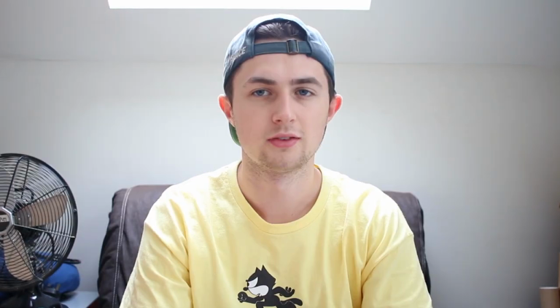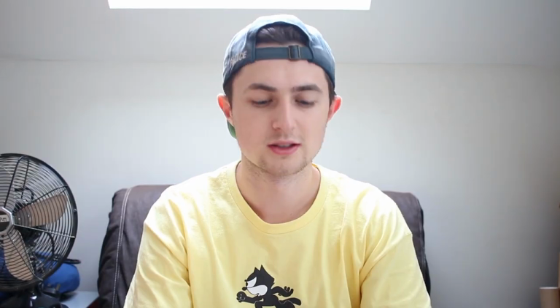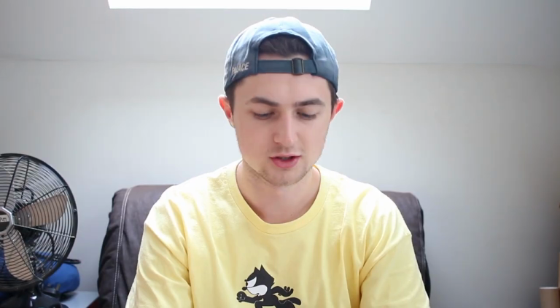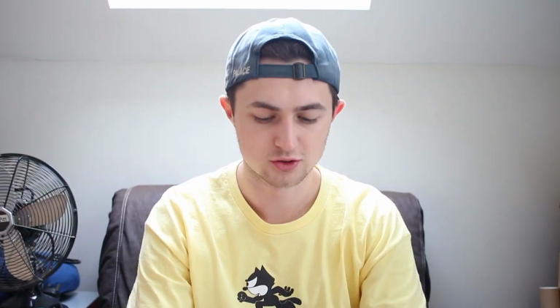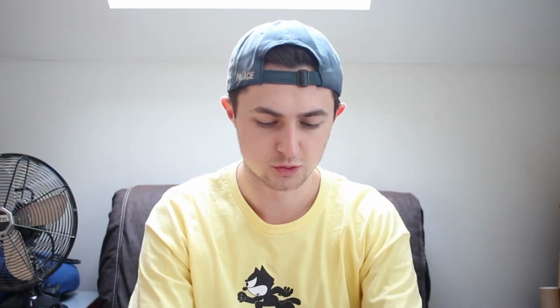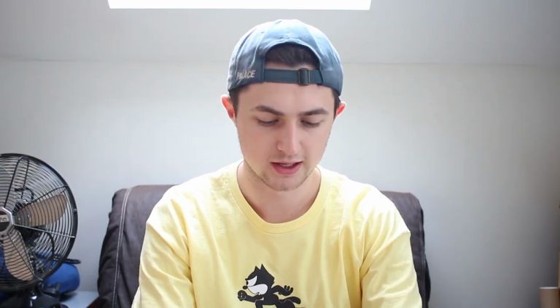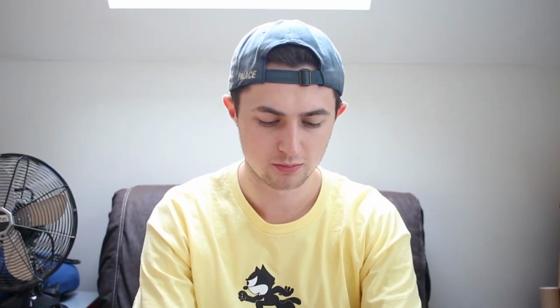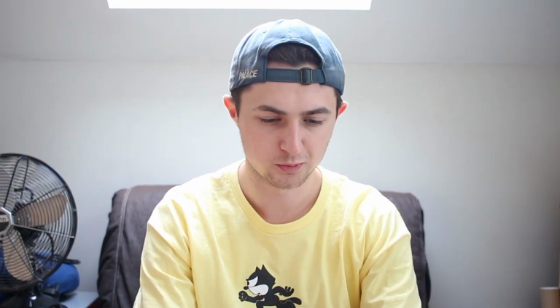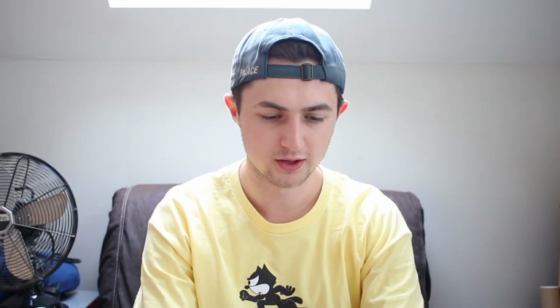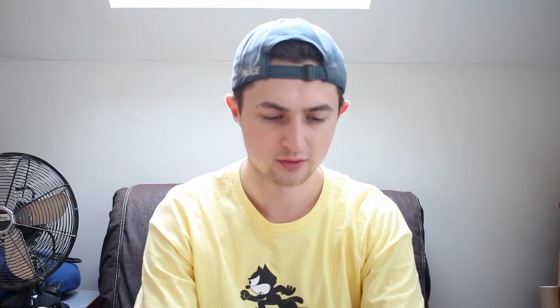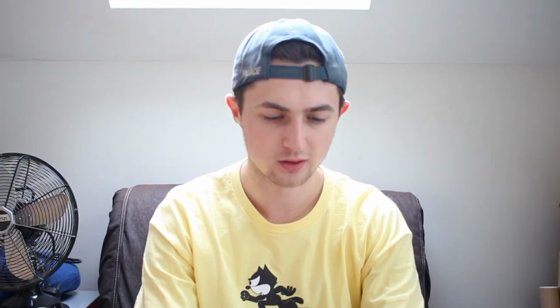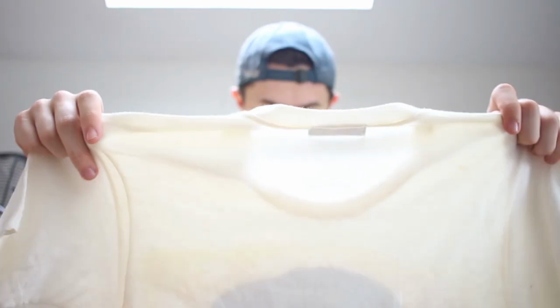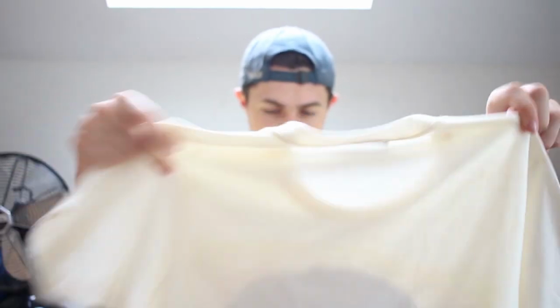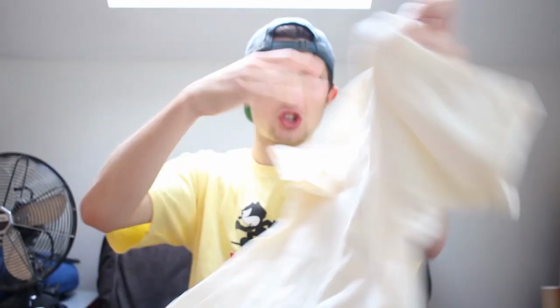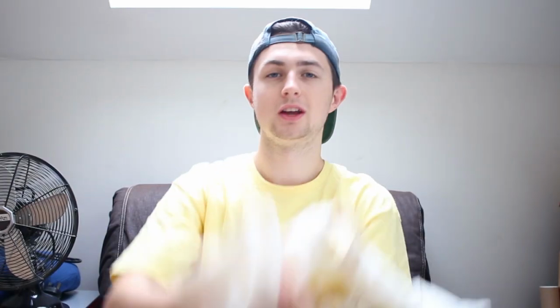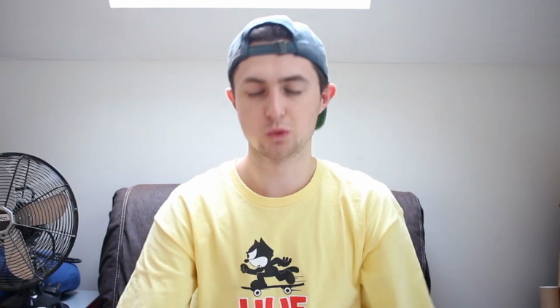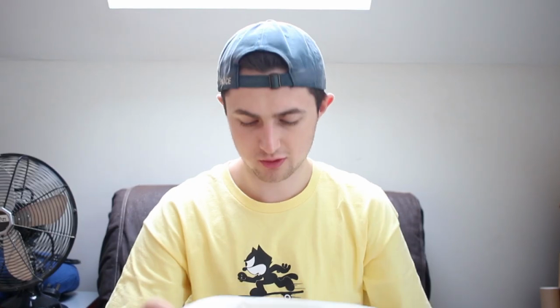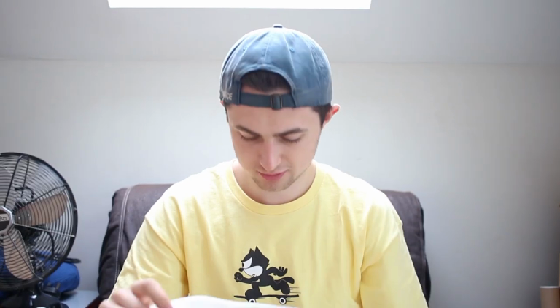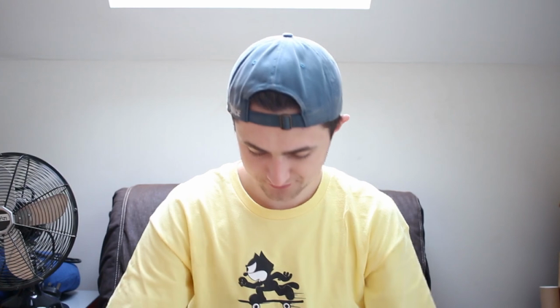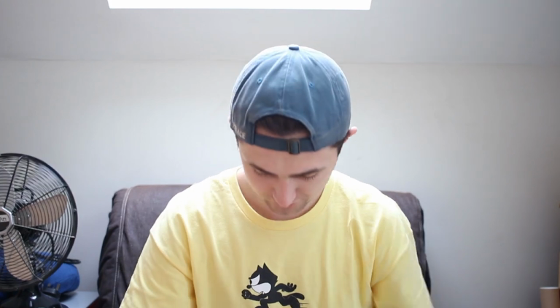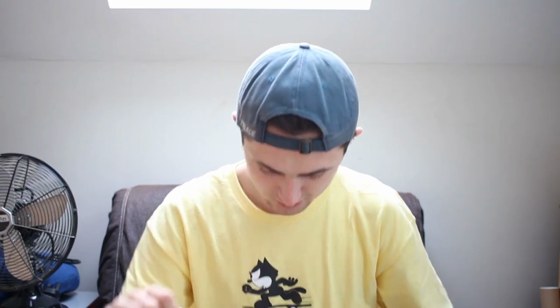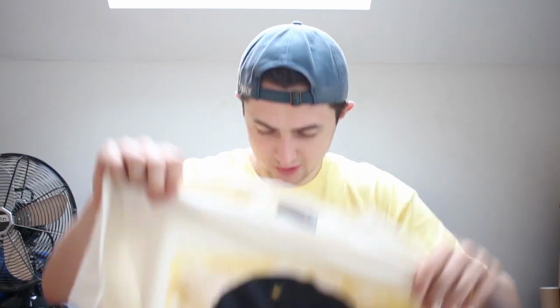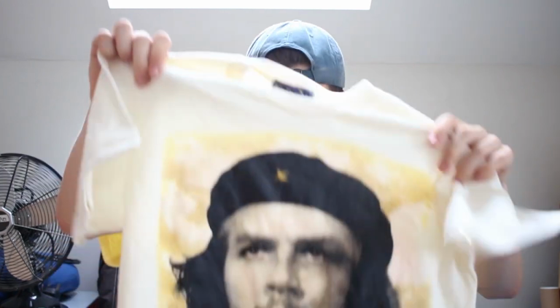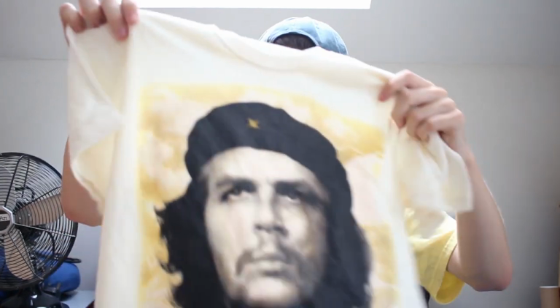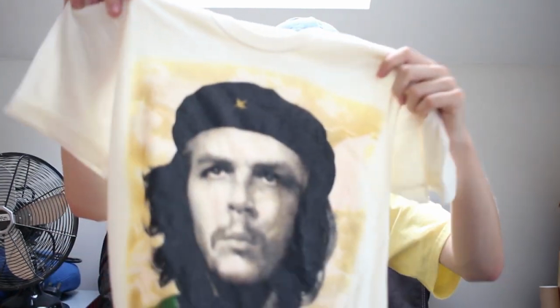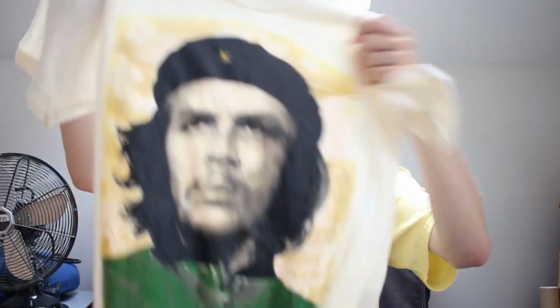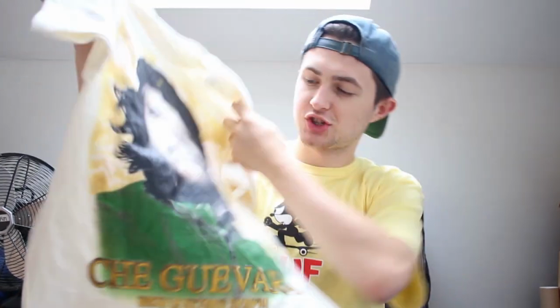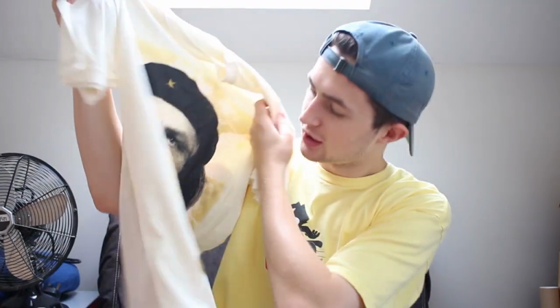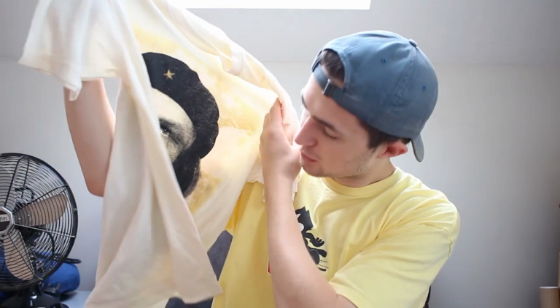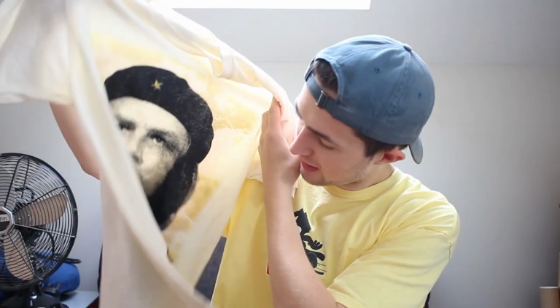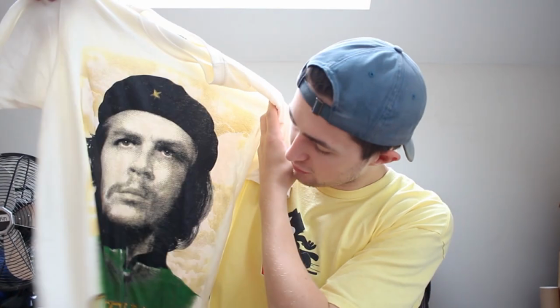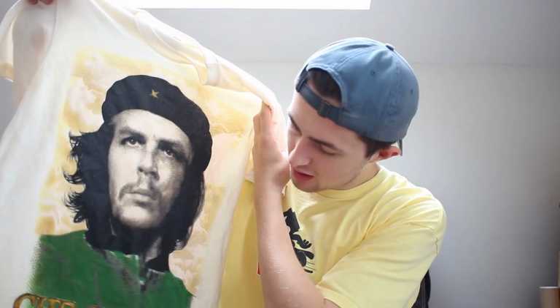I feel like these last two tops were like impulse buys. This one is a Che Guevara — some kind of homage tee.